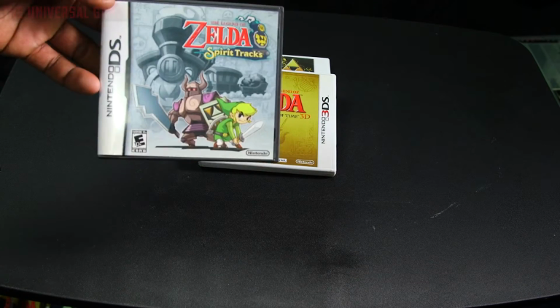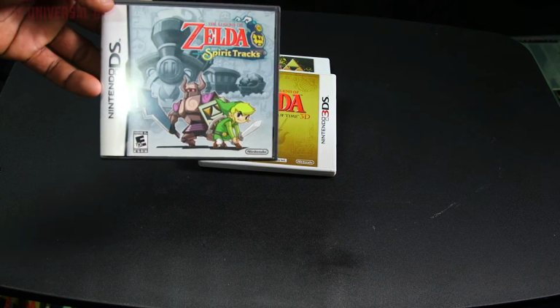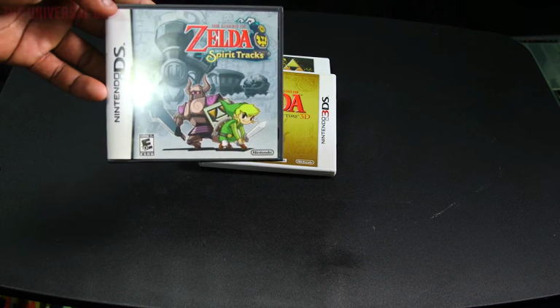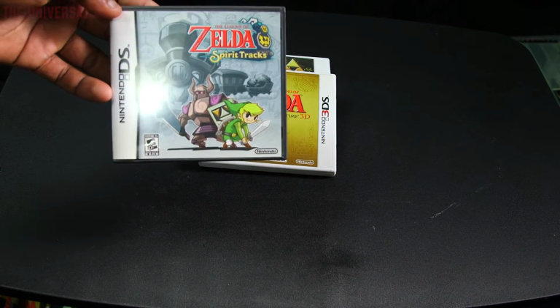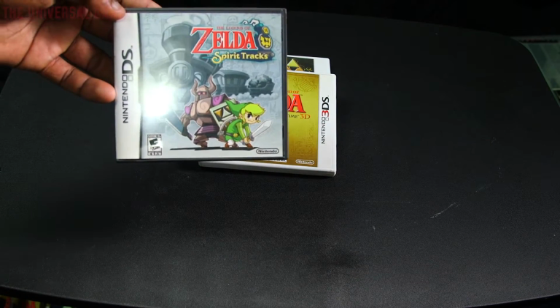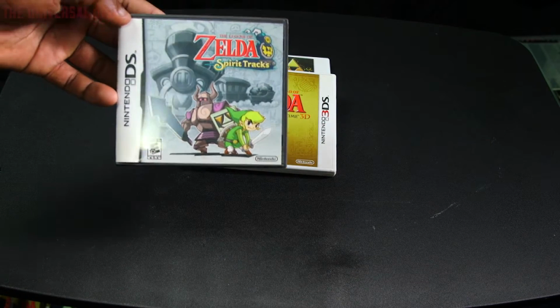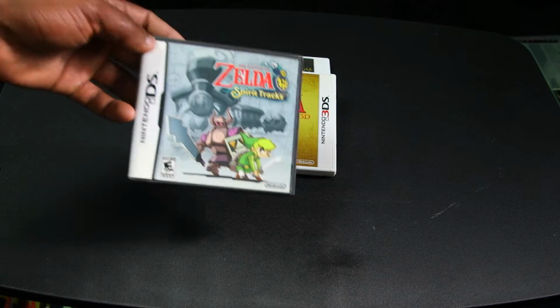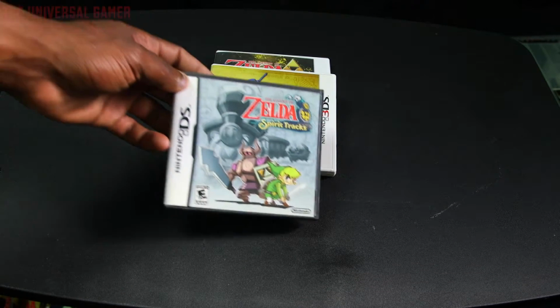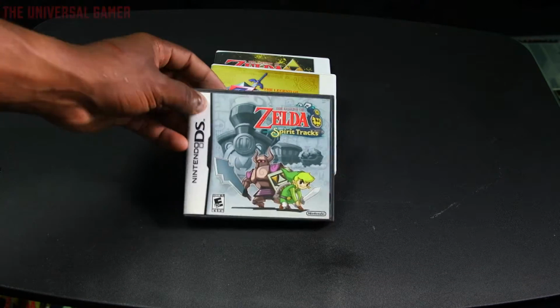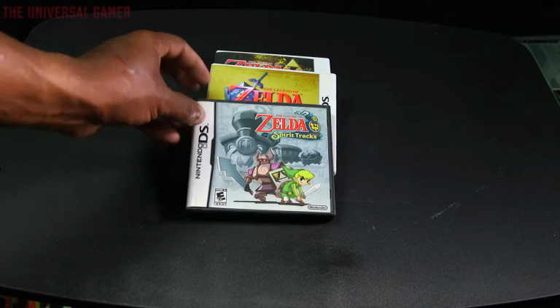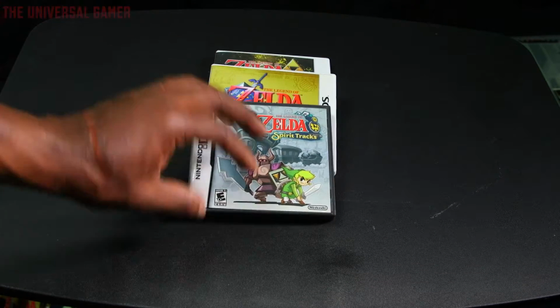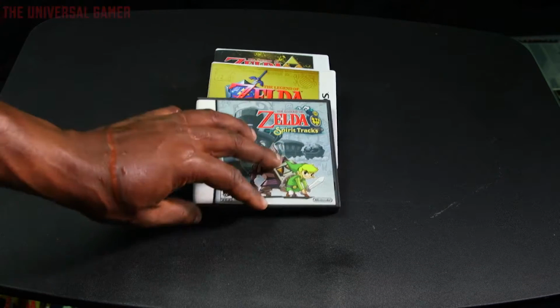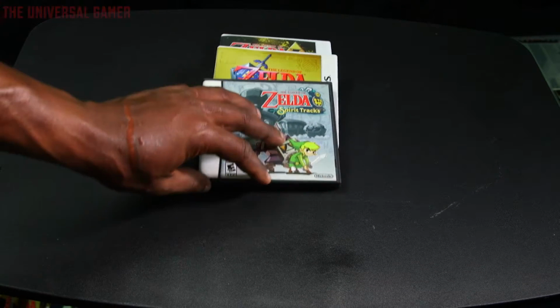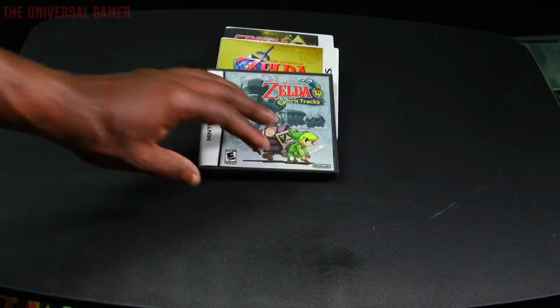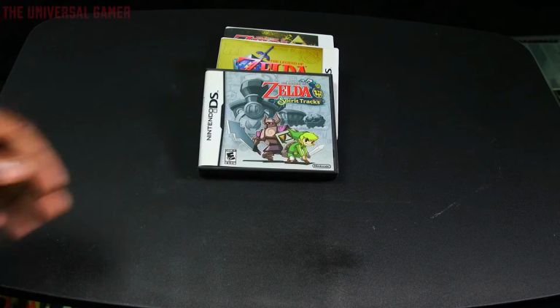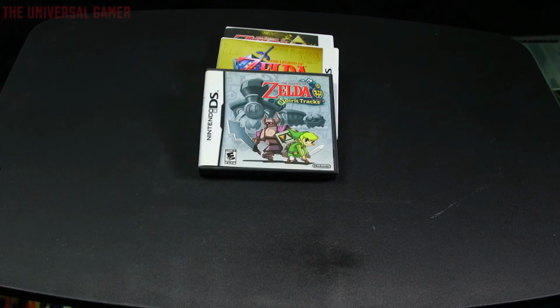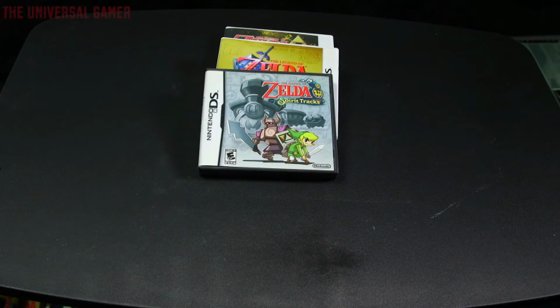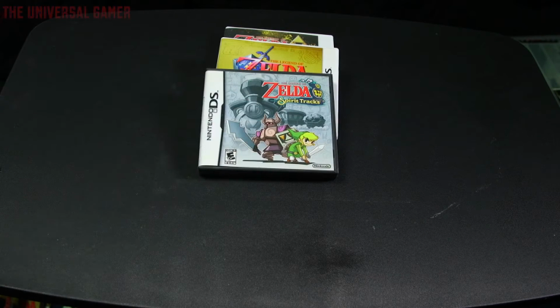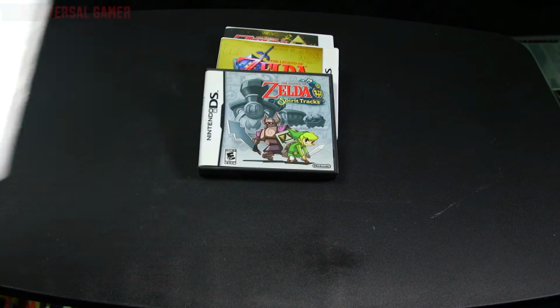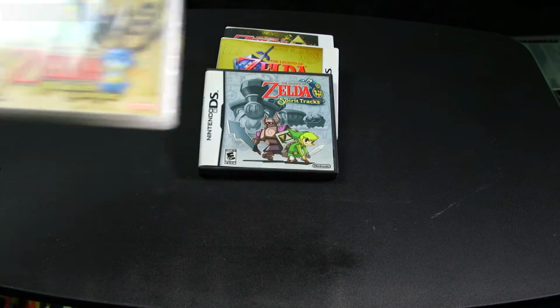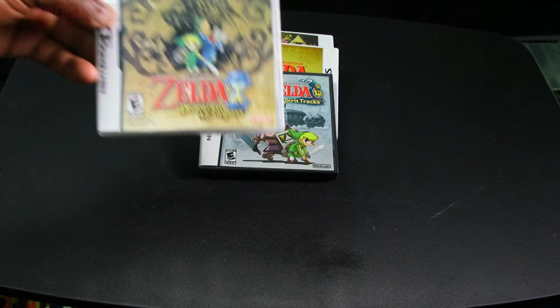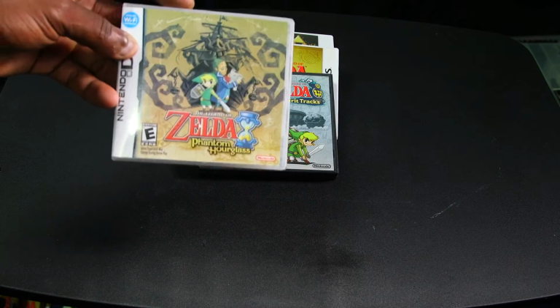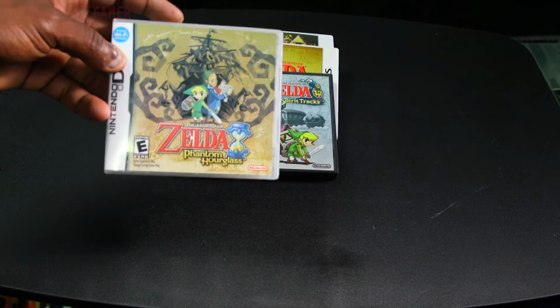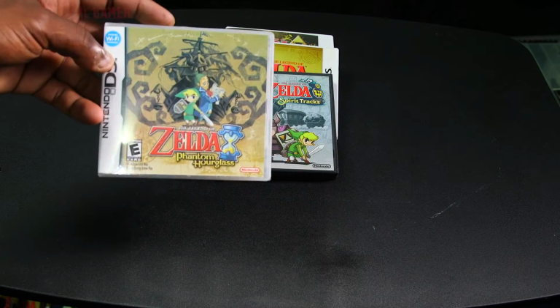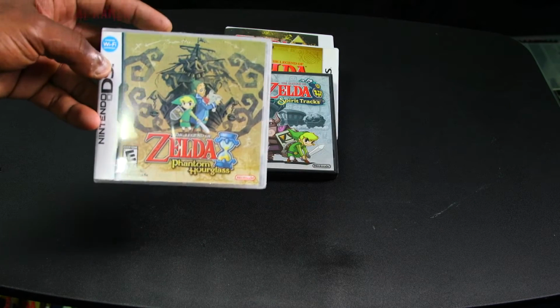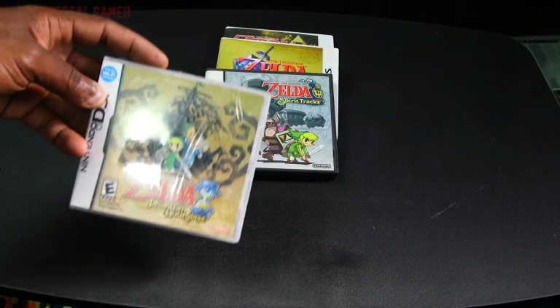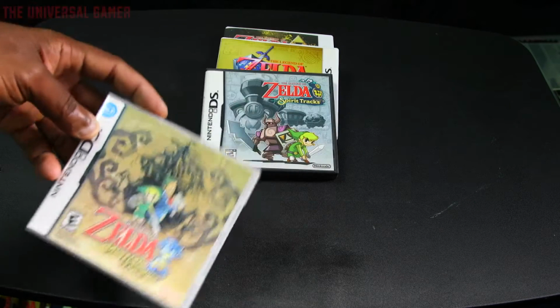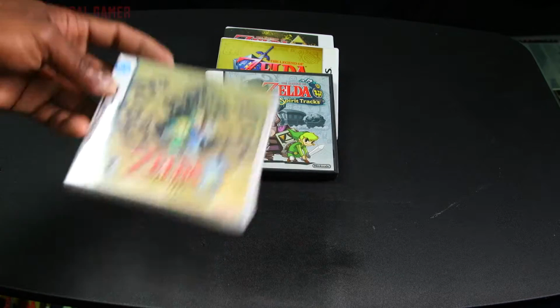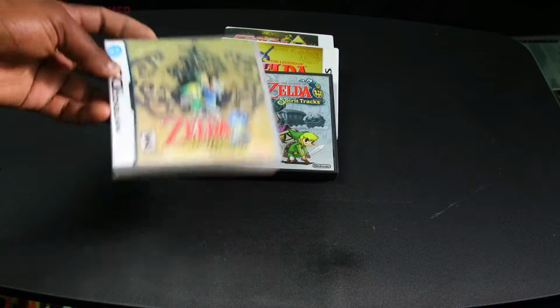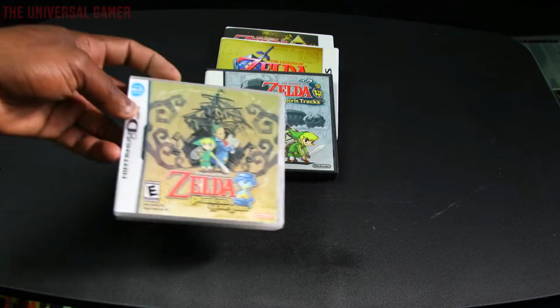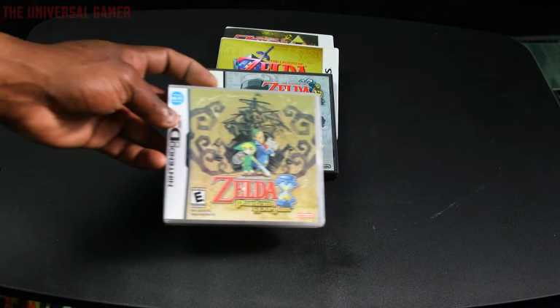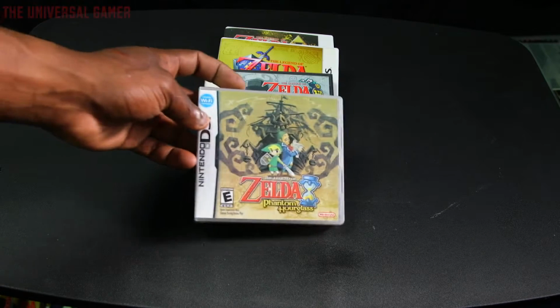Legend of Zelda: Spirit Tracks. Legend of Zelda: Phantom Hourglass — I got two copies of that.